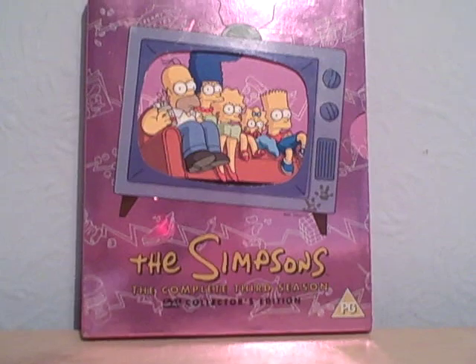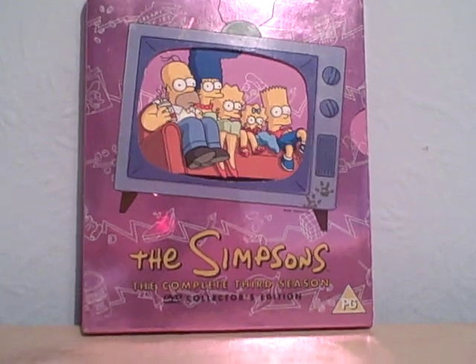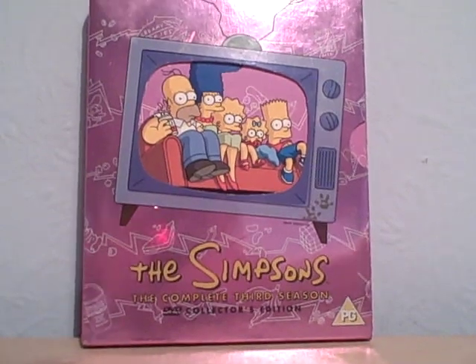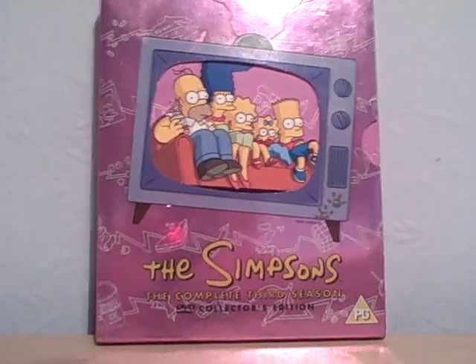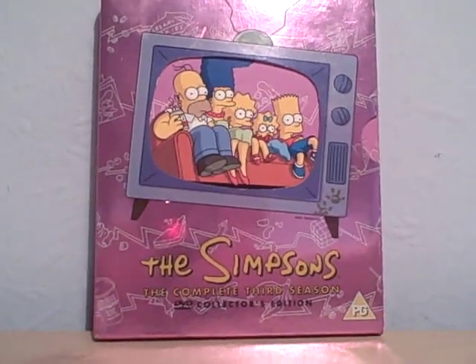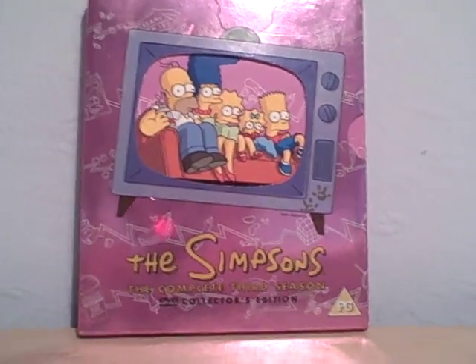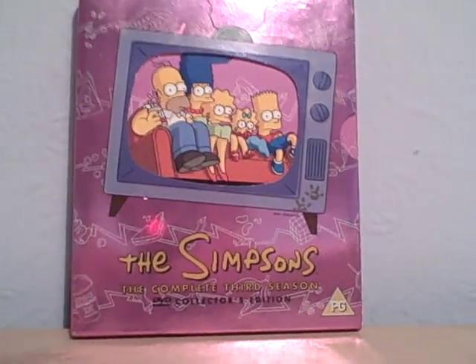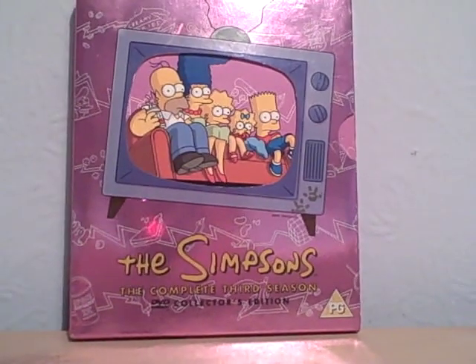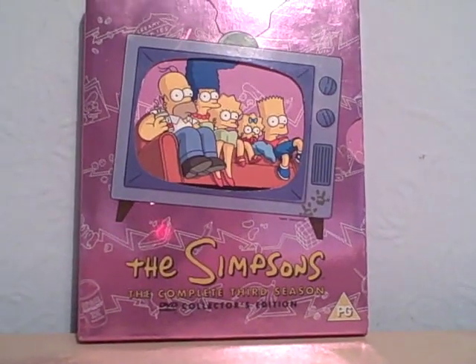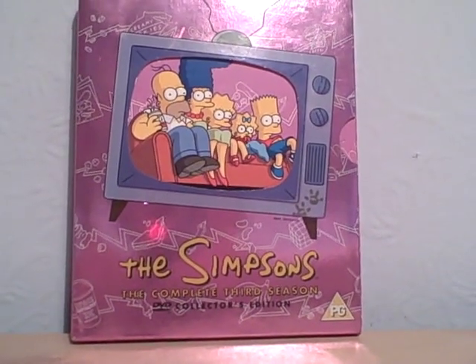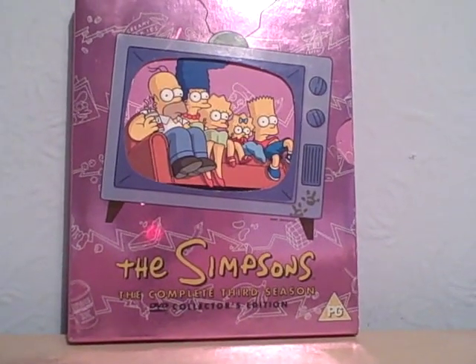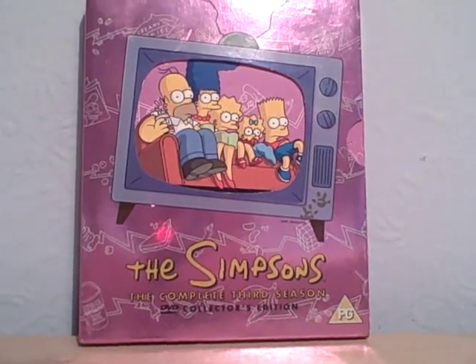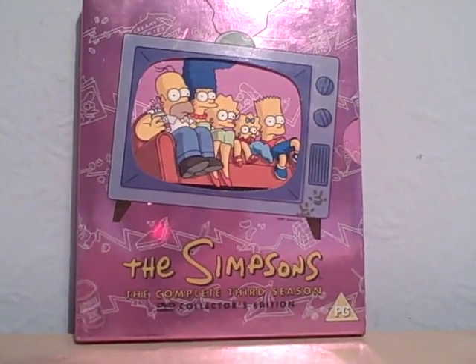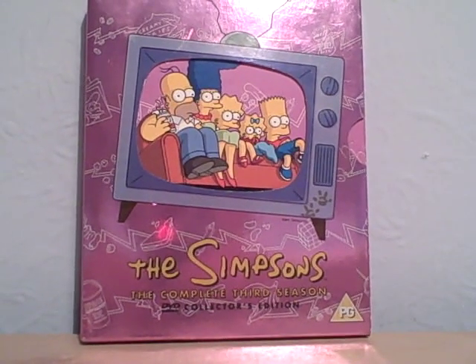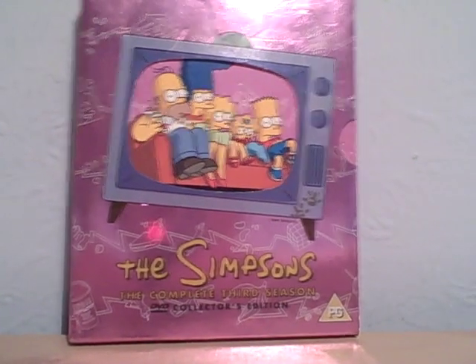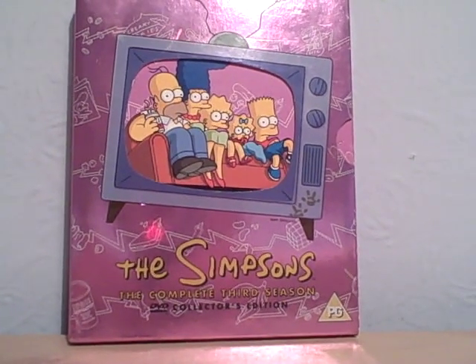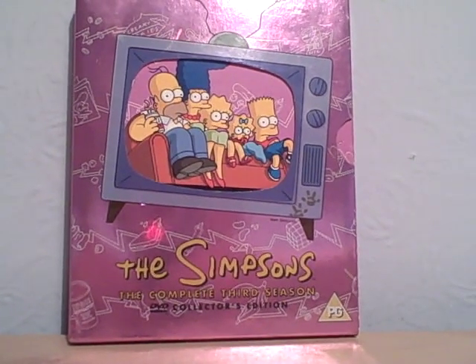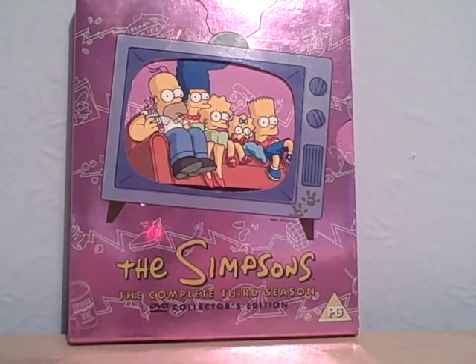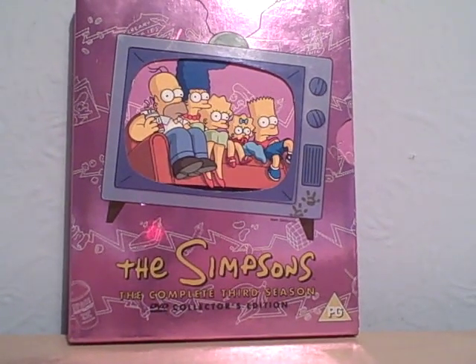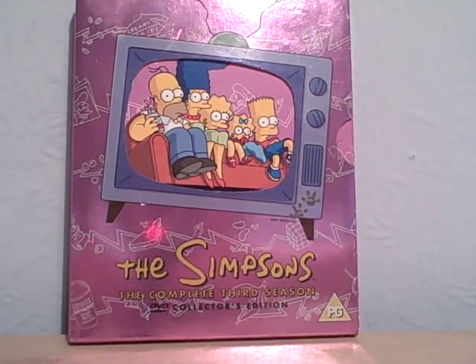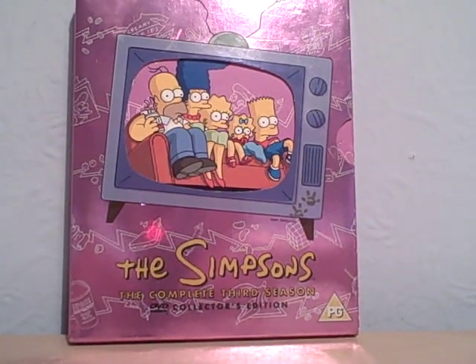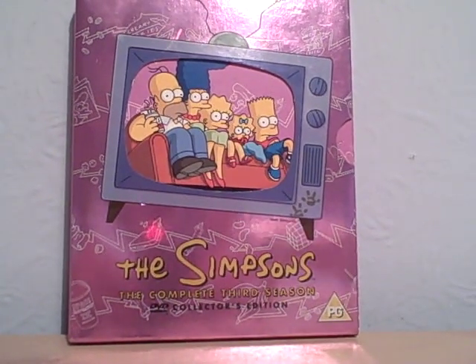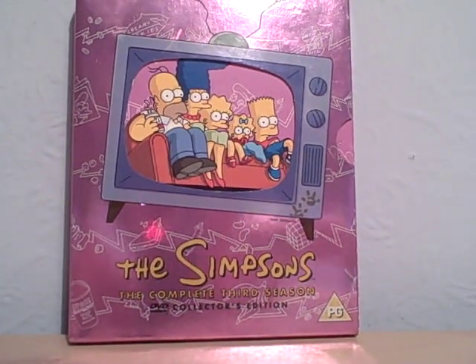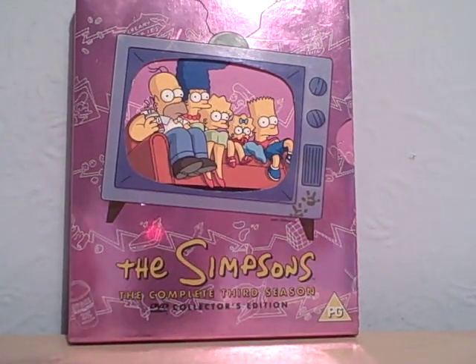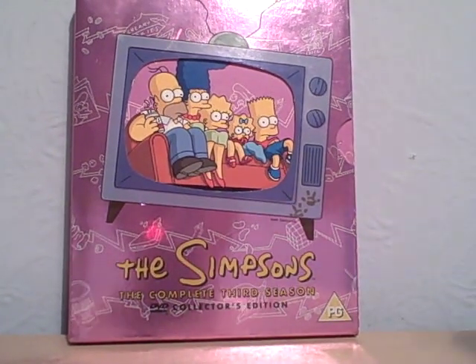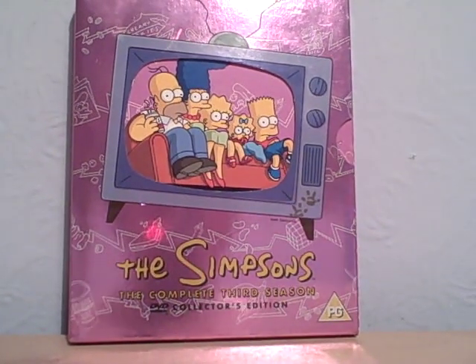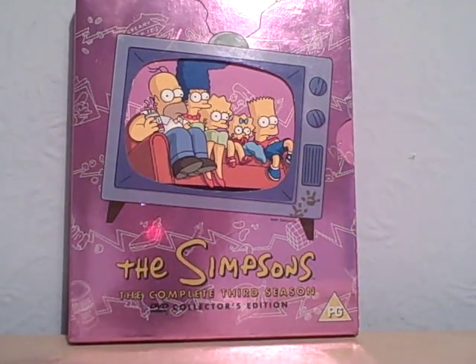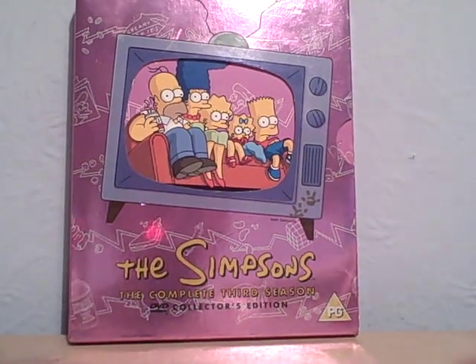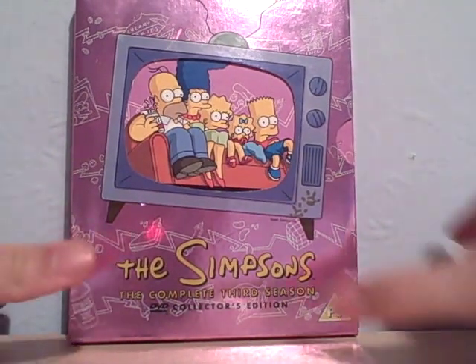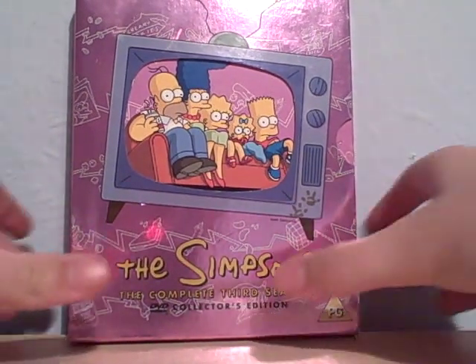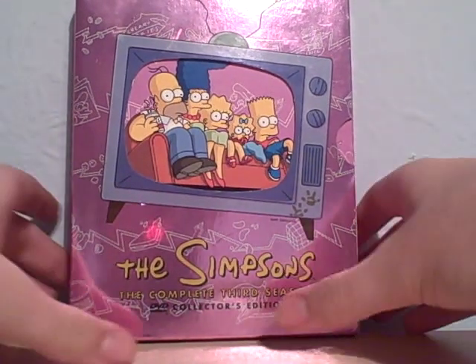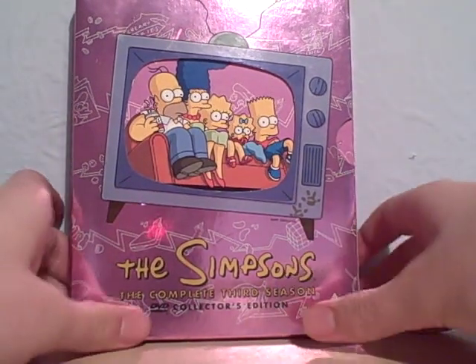Hey, welcome to Juvice's DVD Review Studios. I'm going to be doing a review on The Simpsons Complete Third Season.